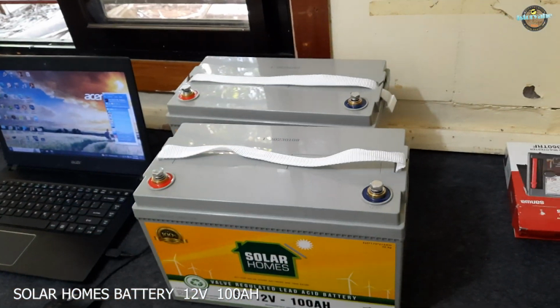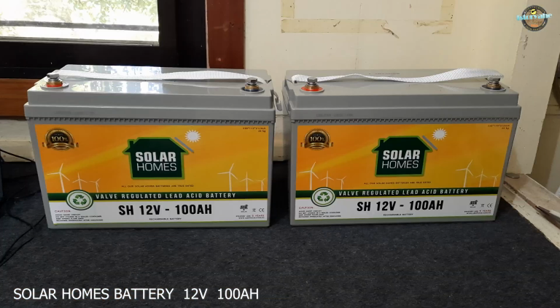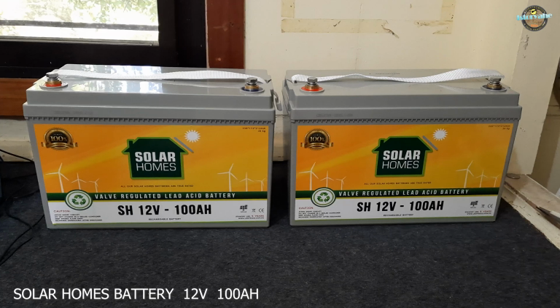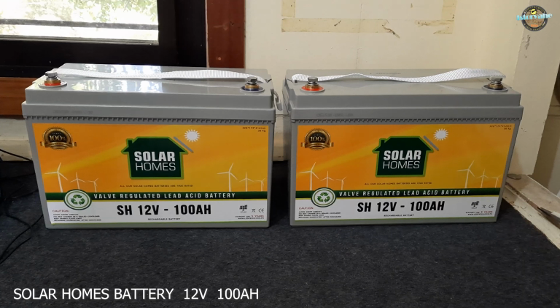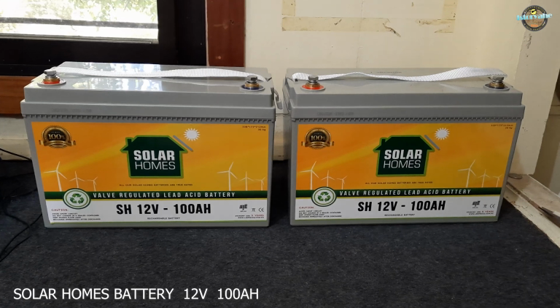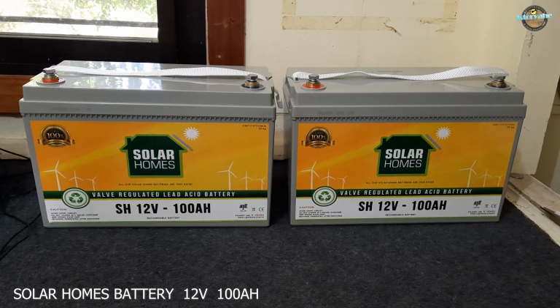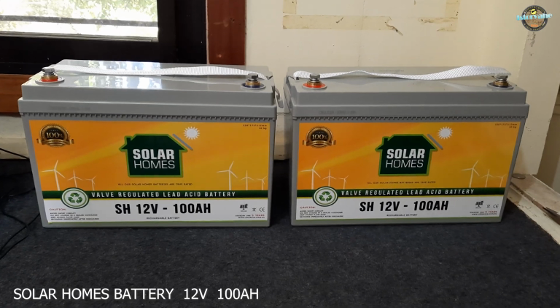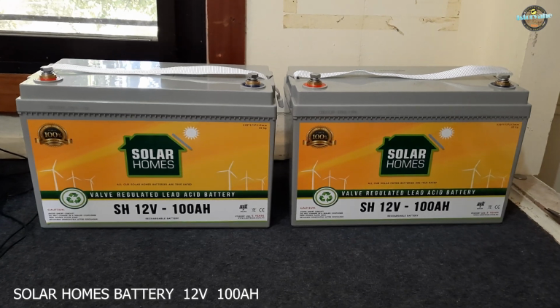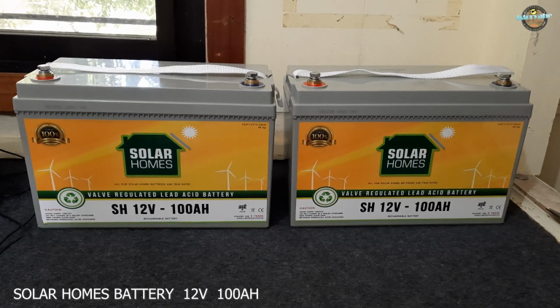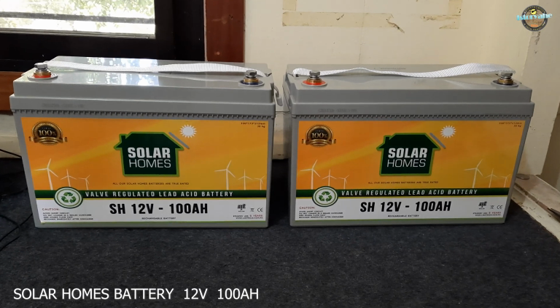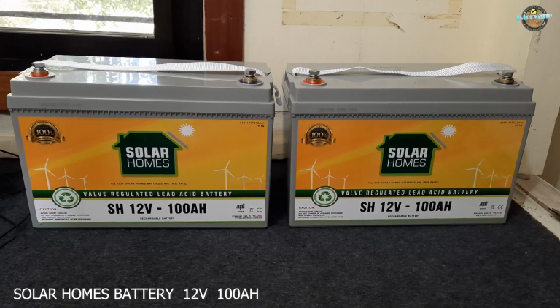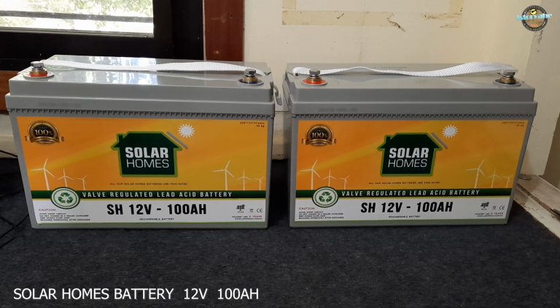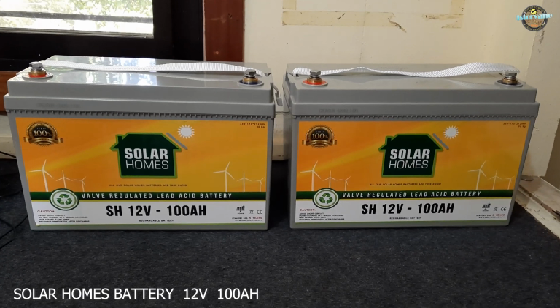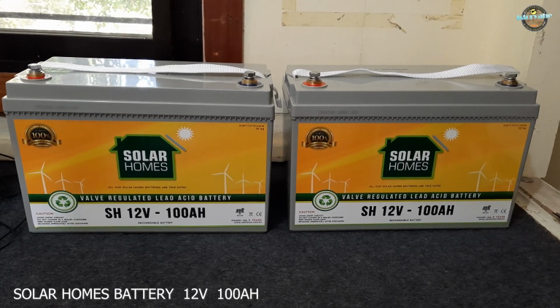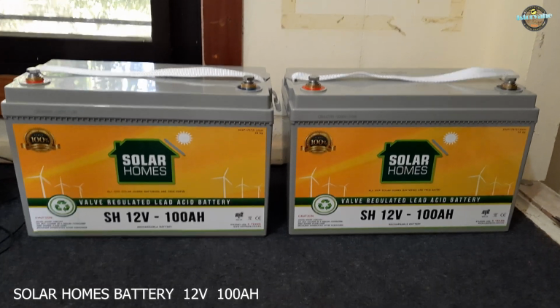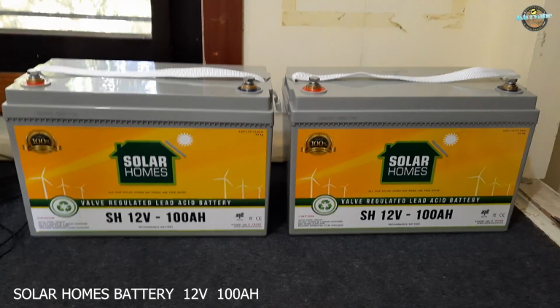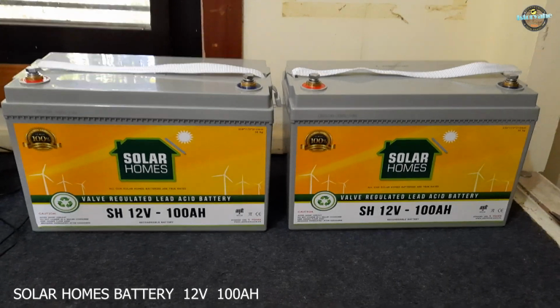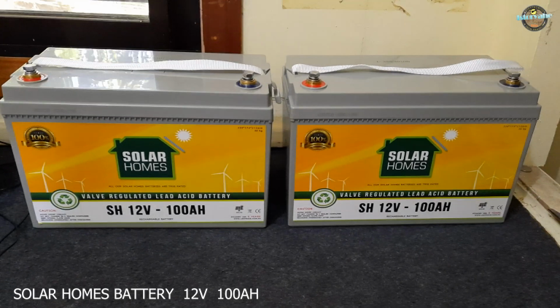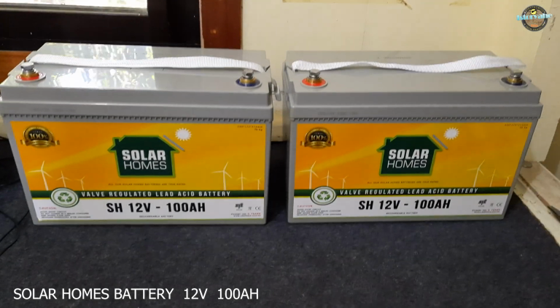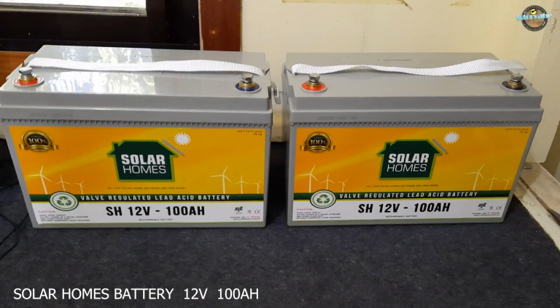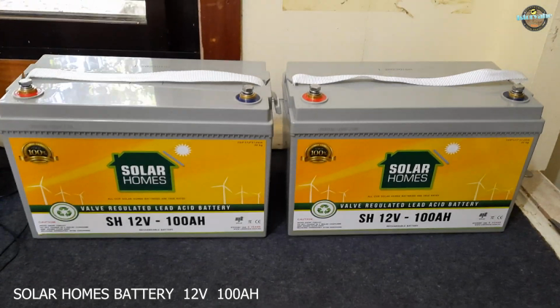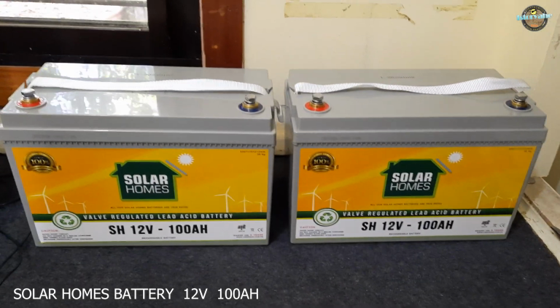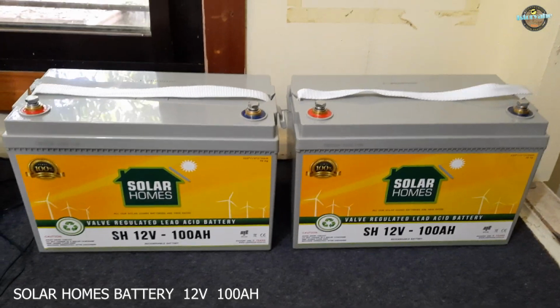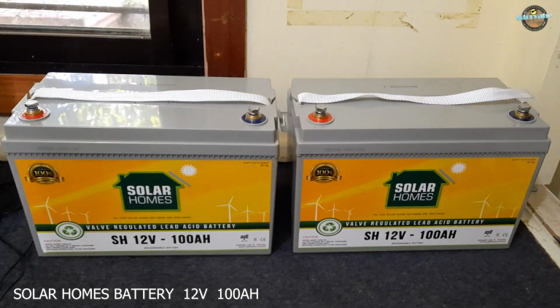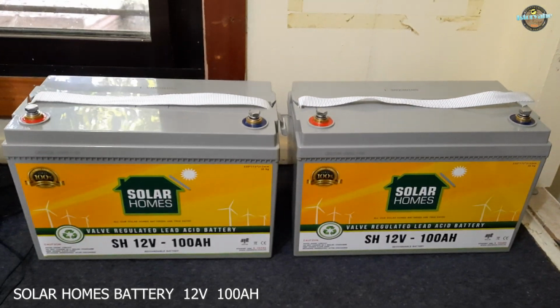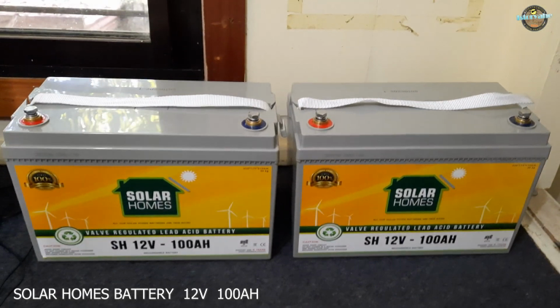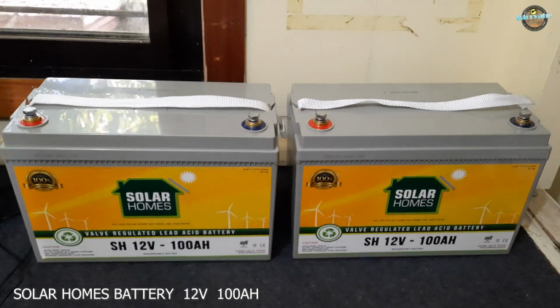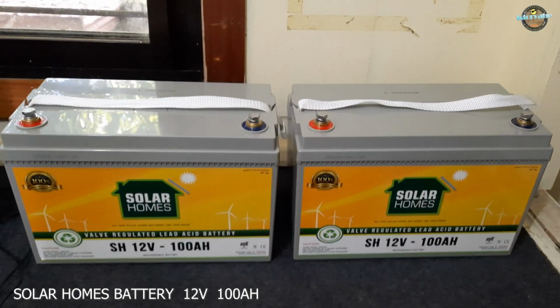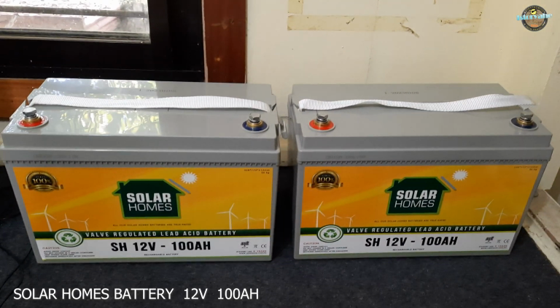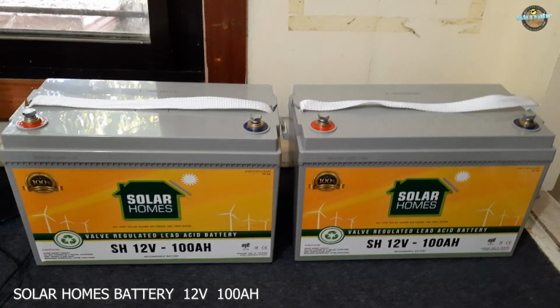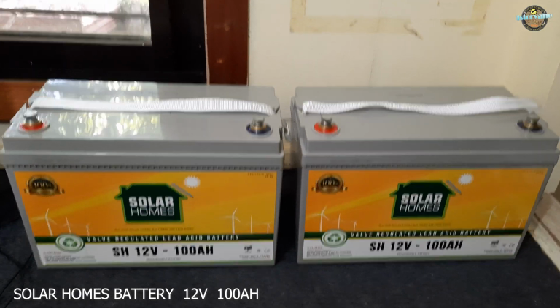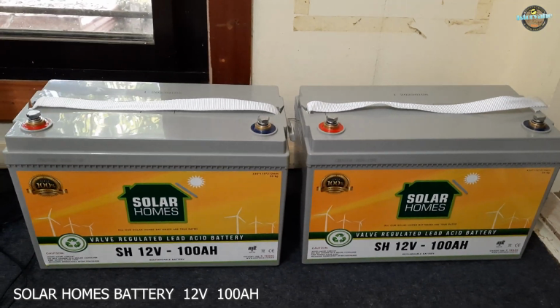If you're interested in setting up your own solar panel system, this battery could be a great choice.